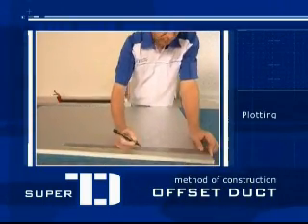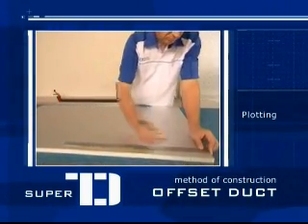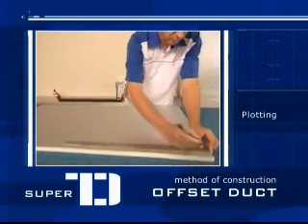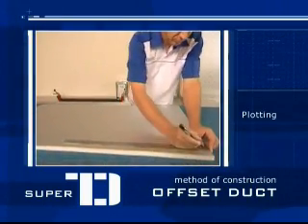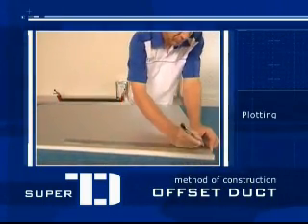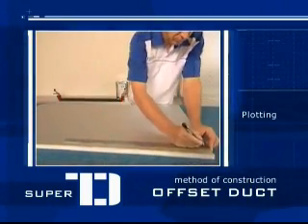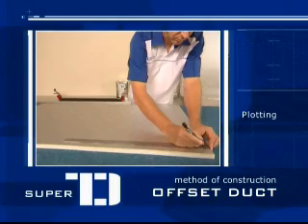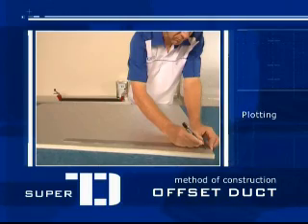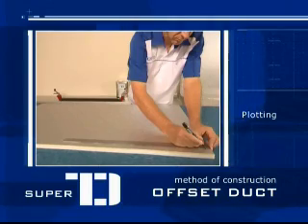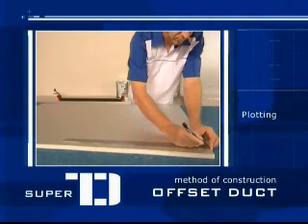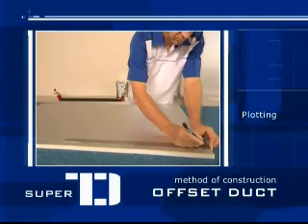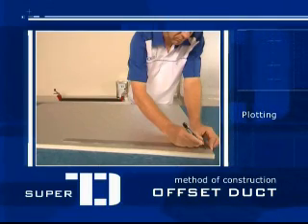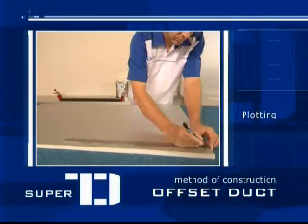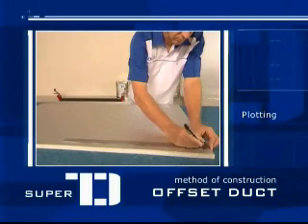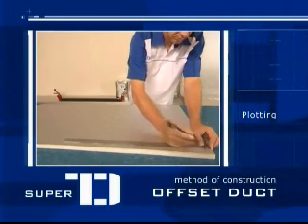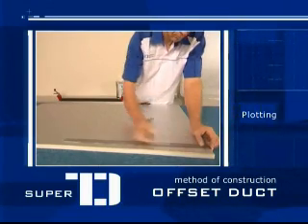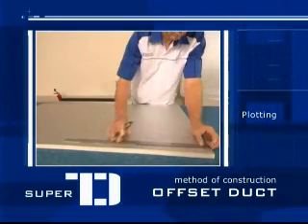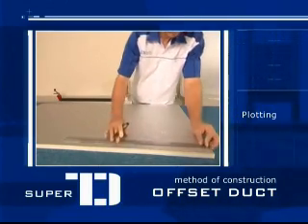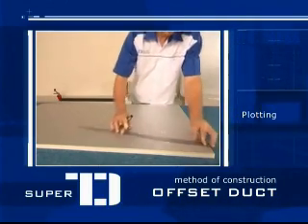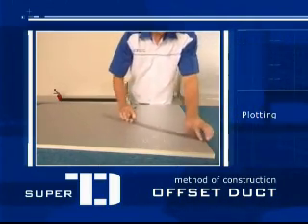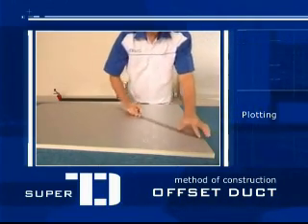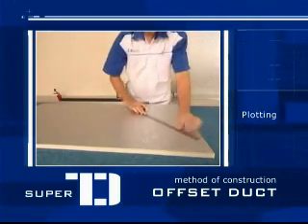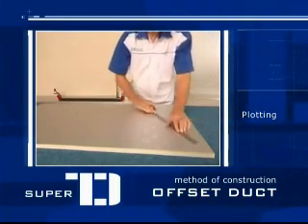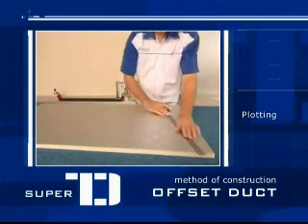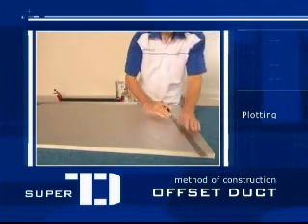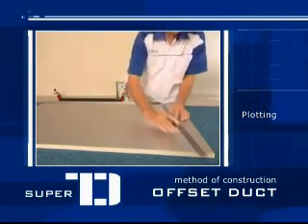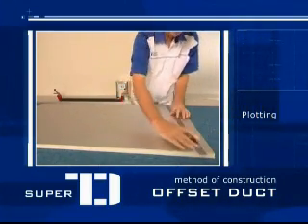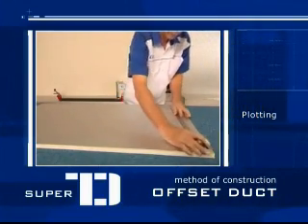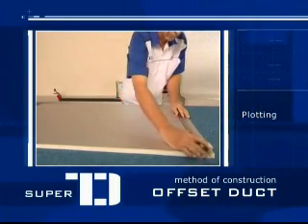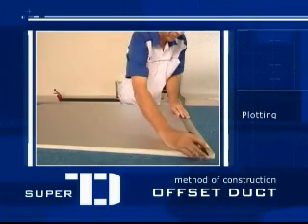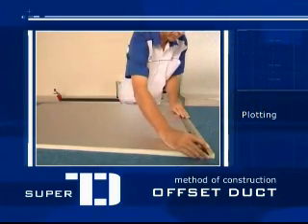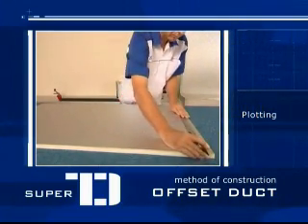Plot your measurement of the desired duct on the panel, bearing in mind the placement to keep the waste down.